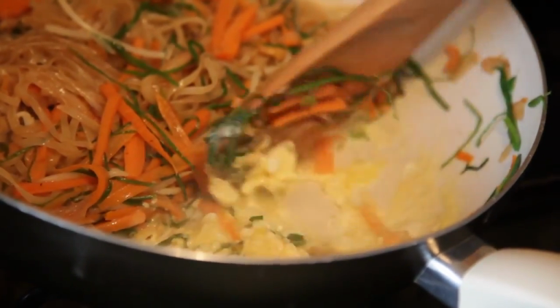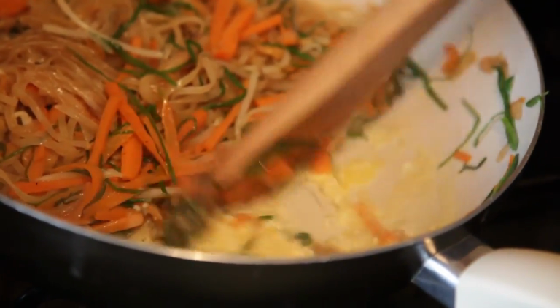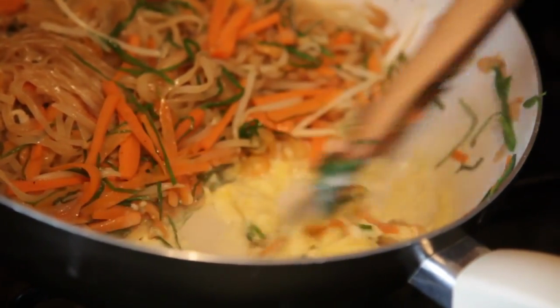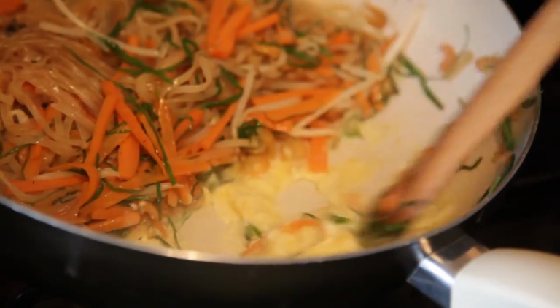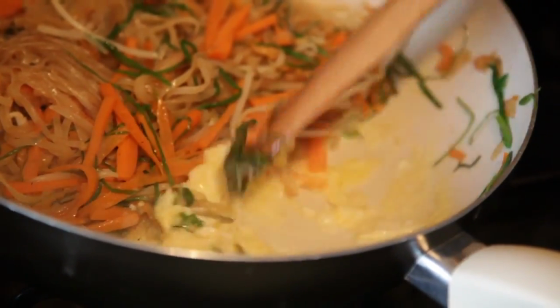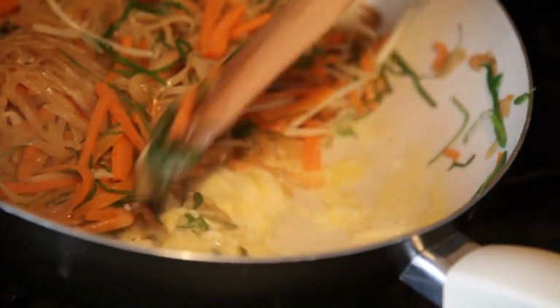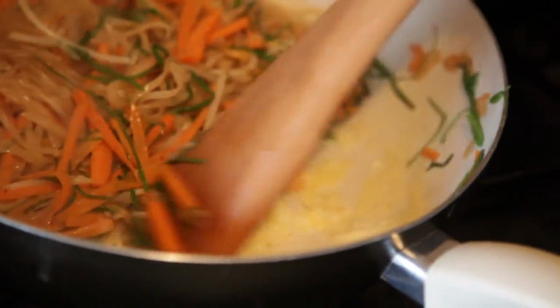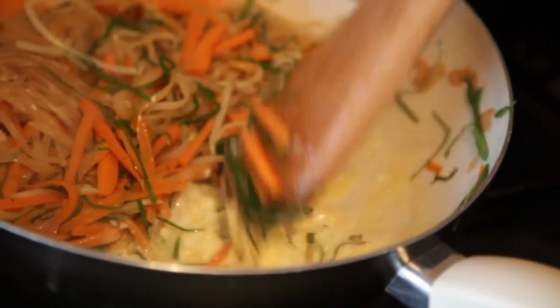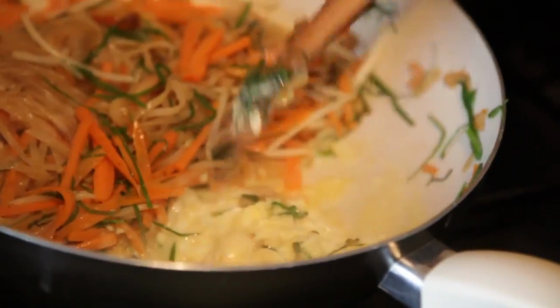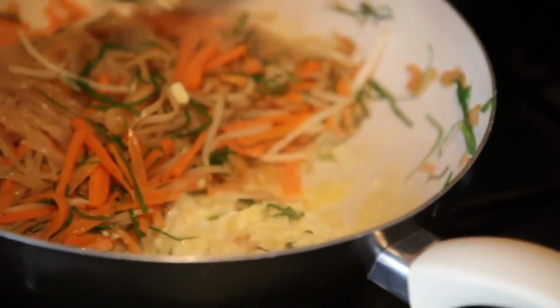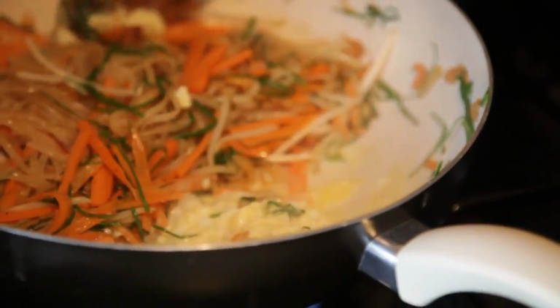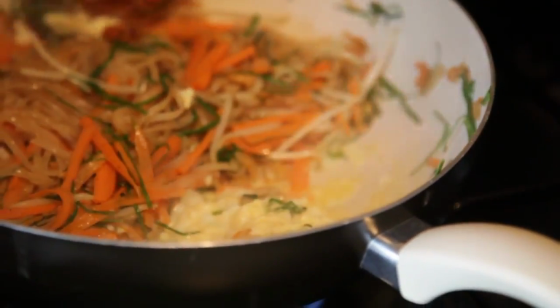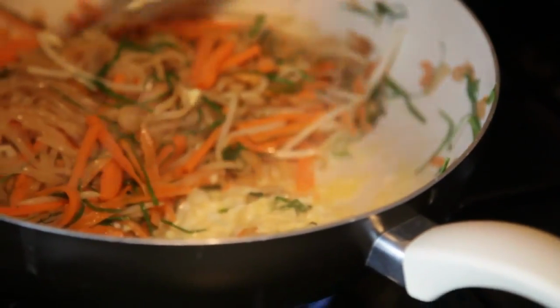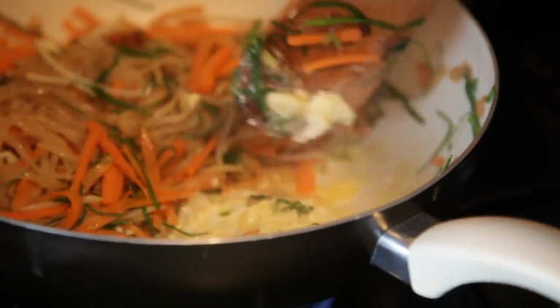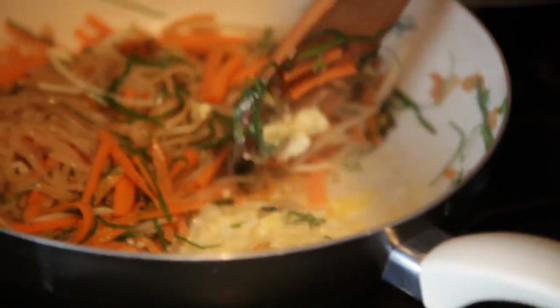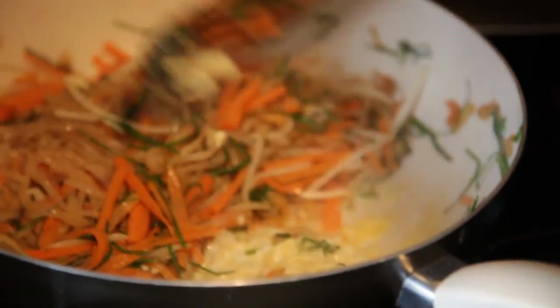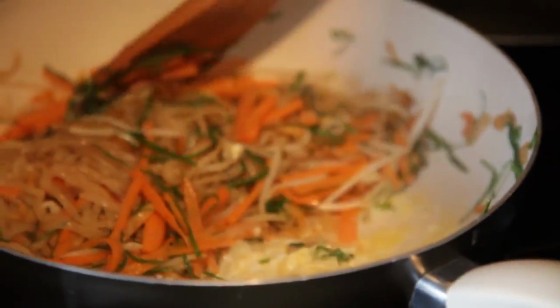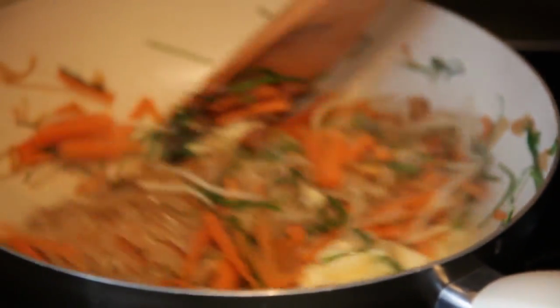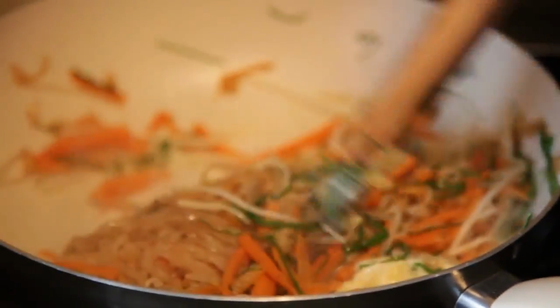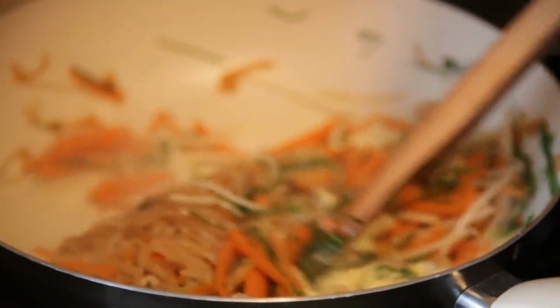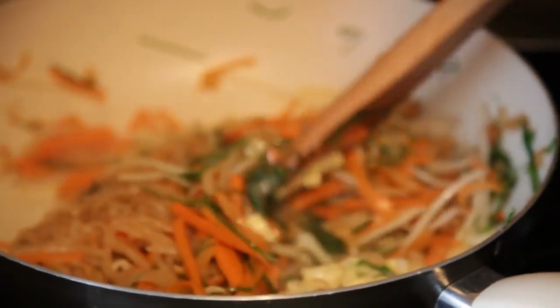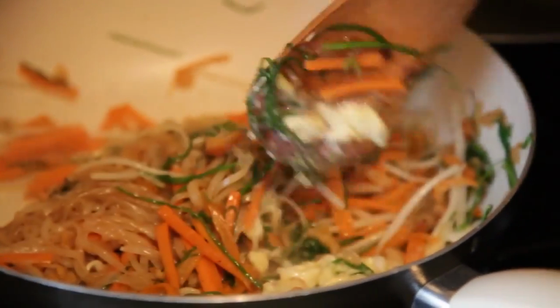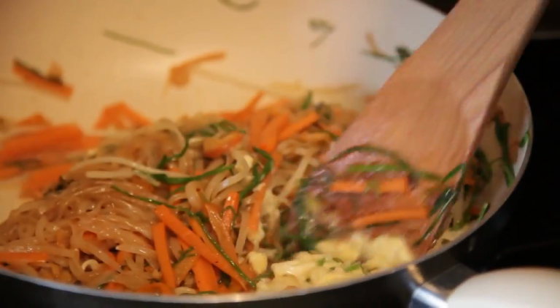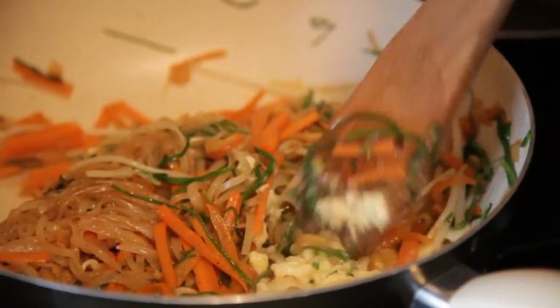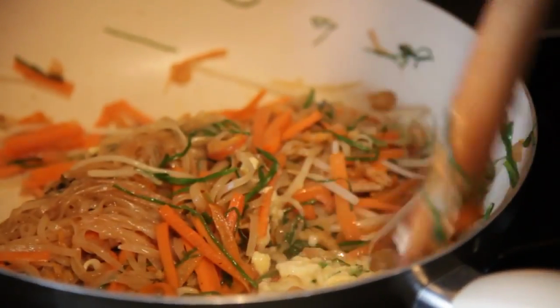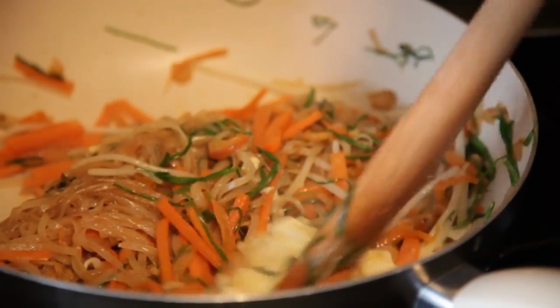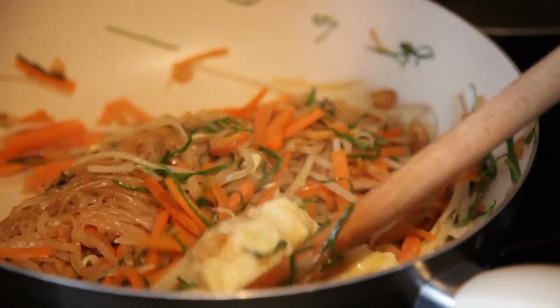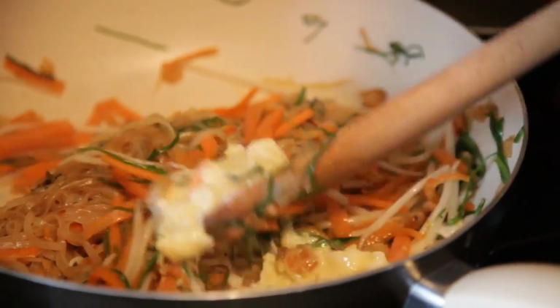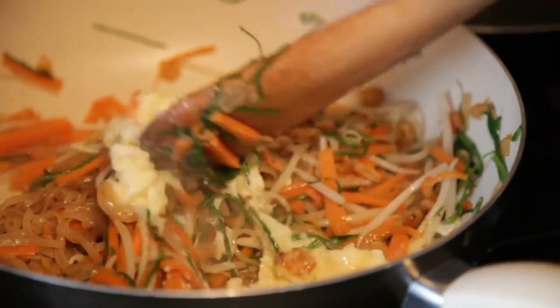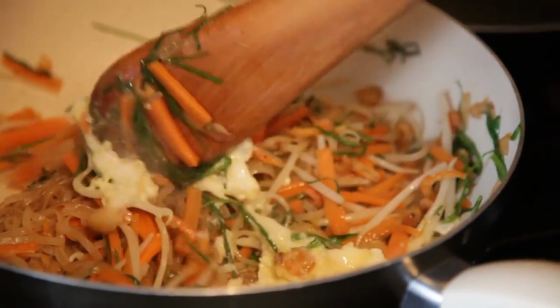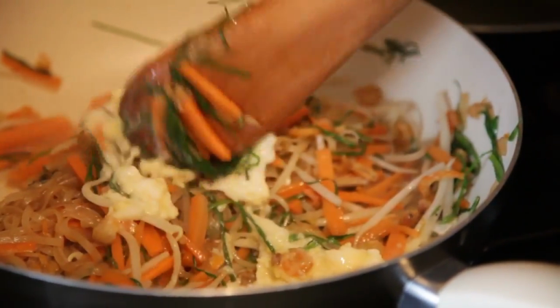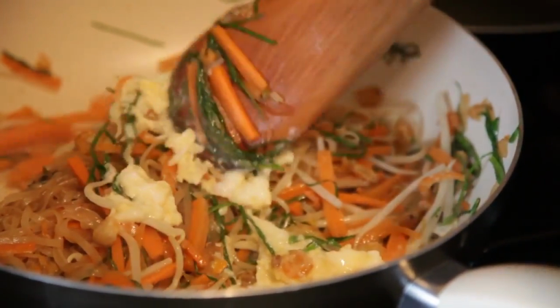I'm going to mix the egg with the noodles.